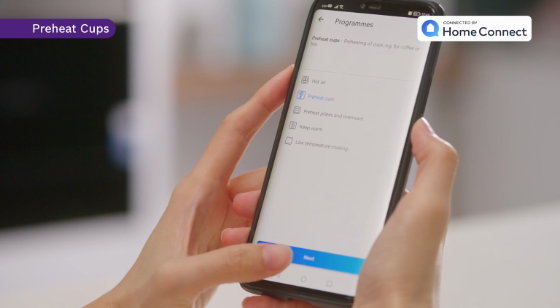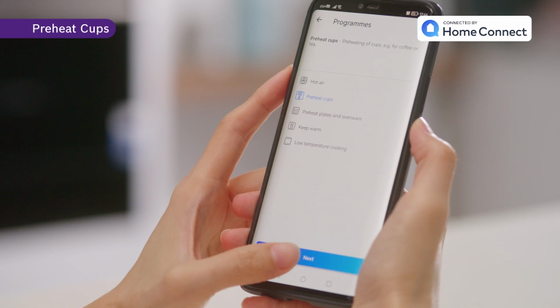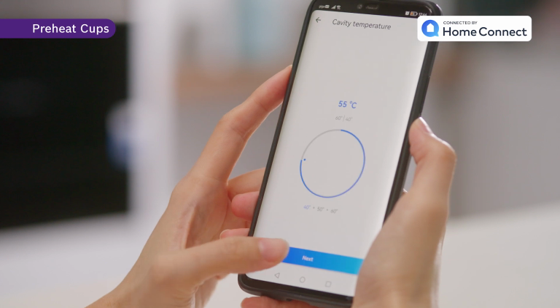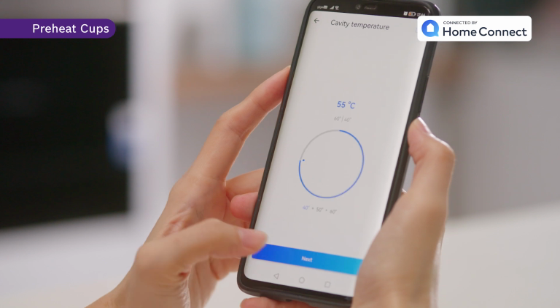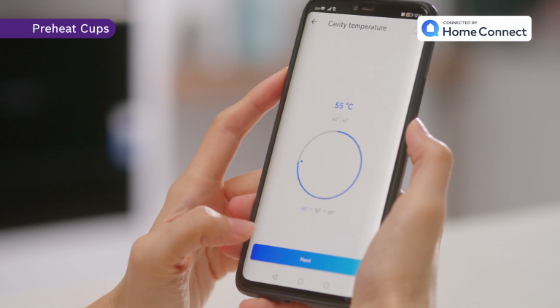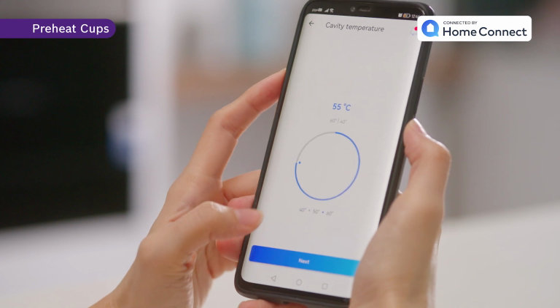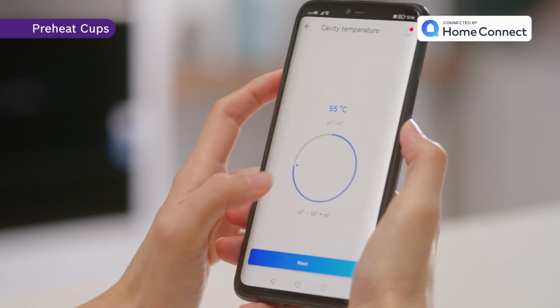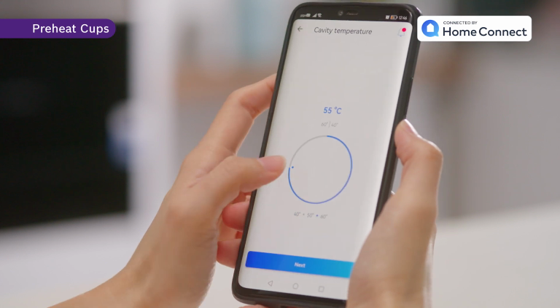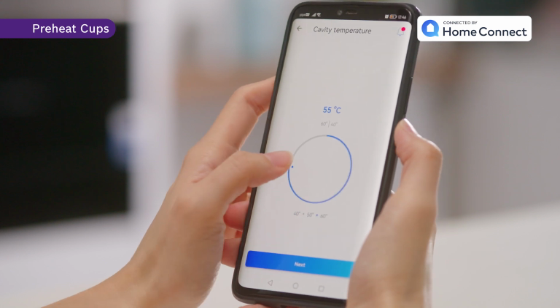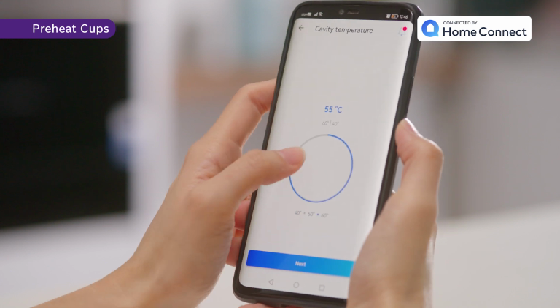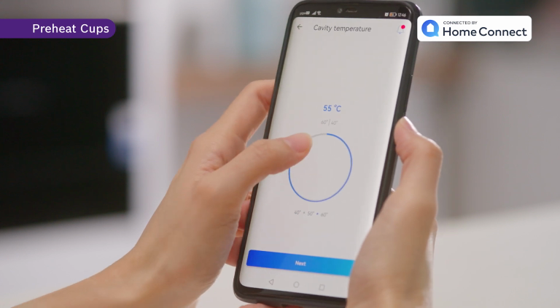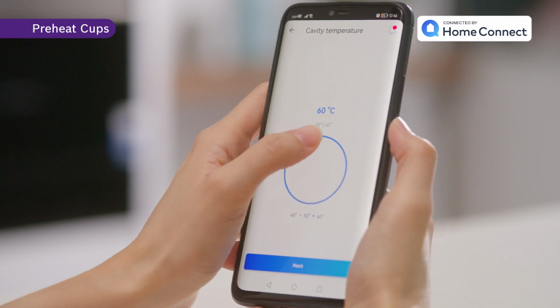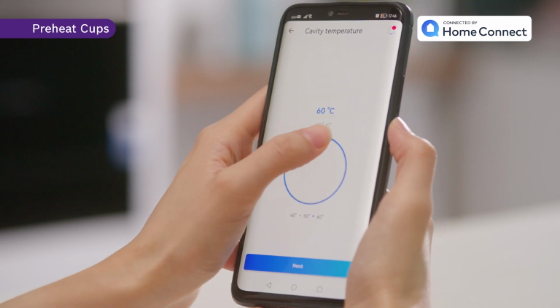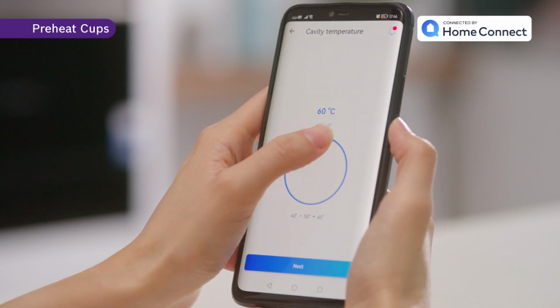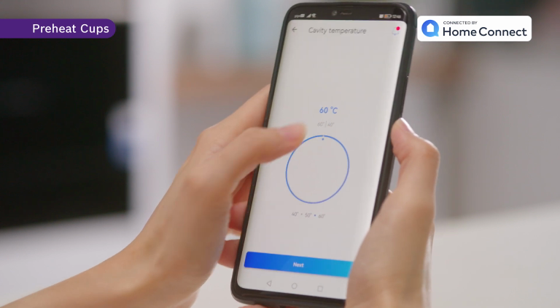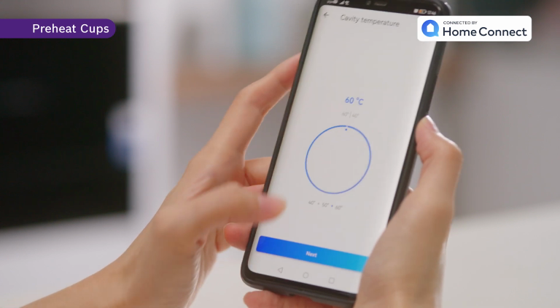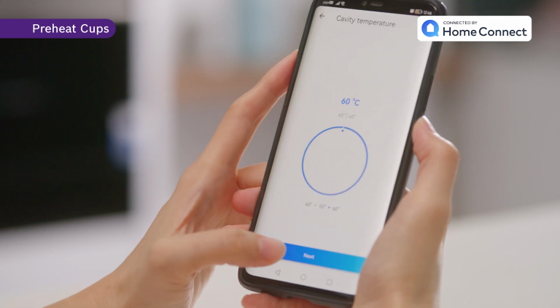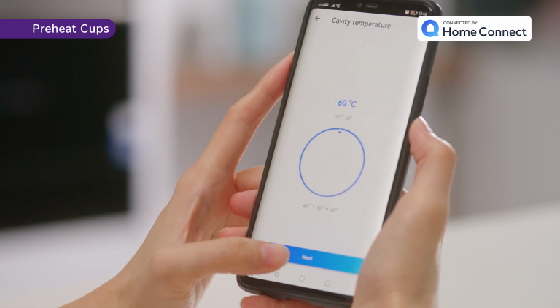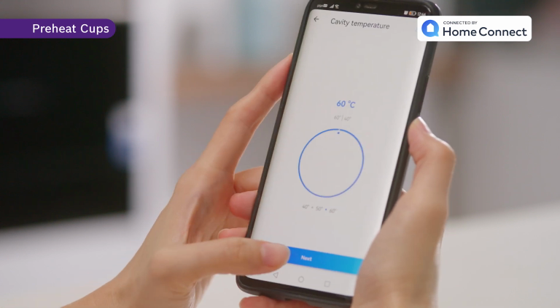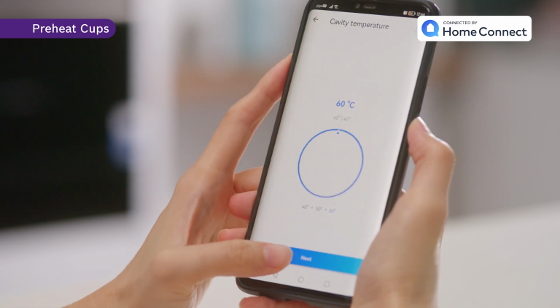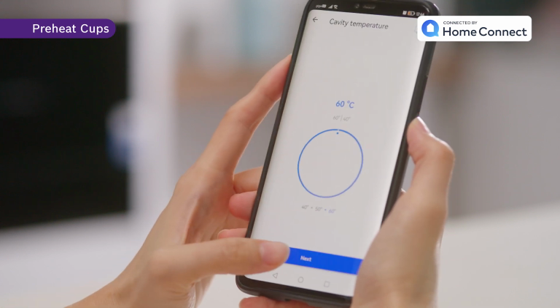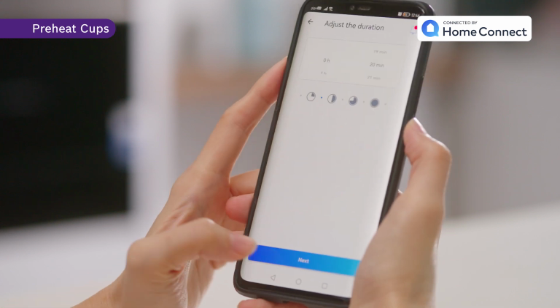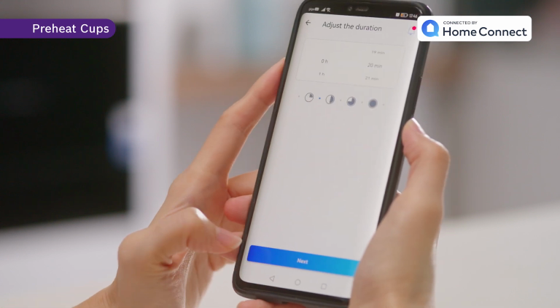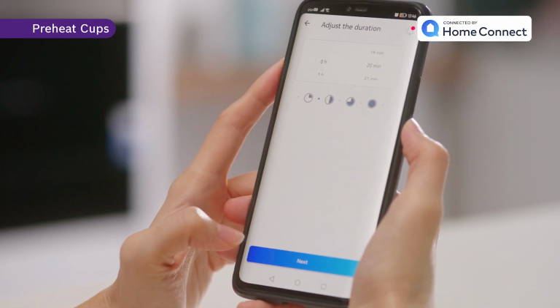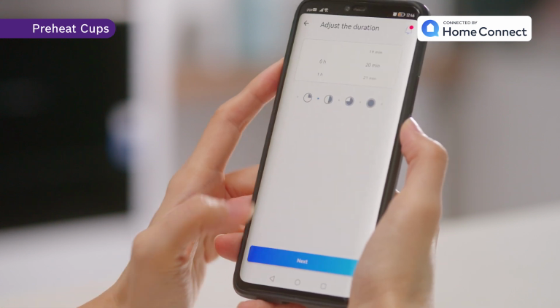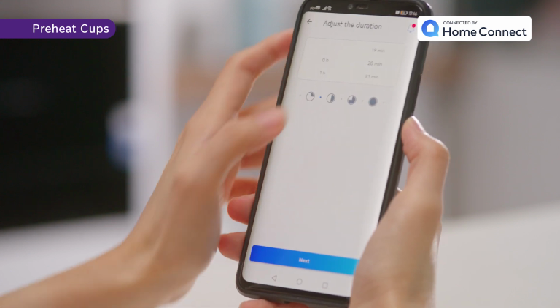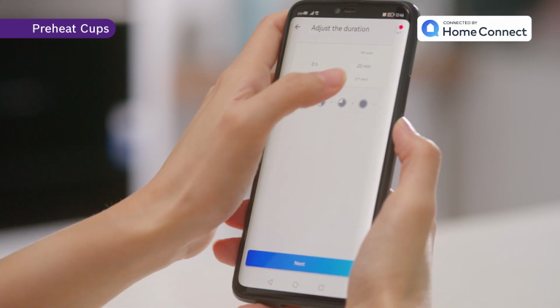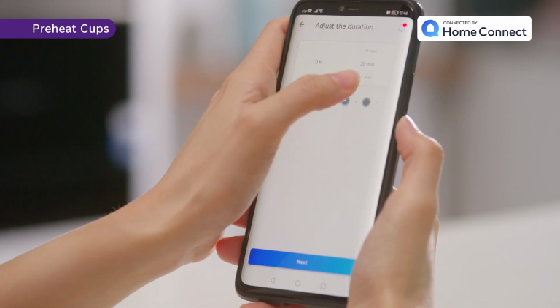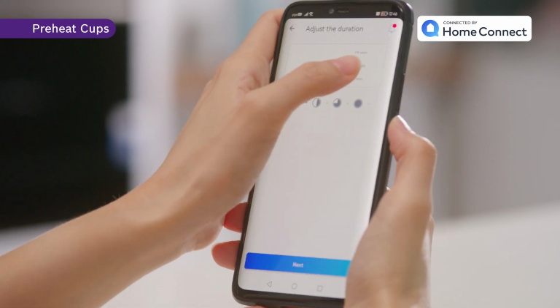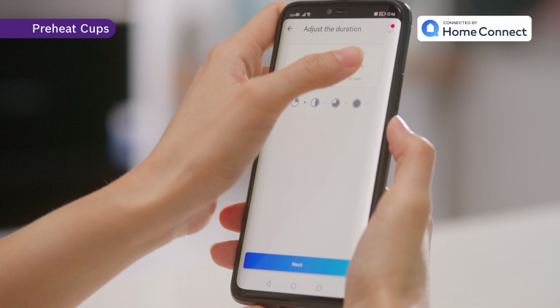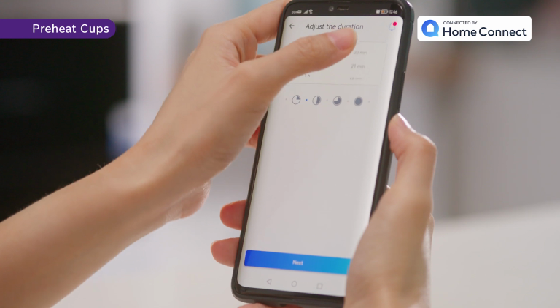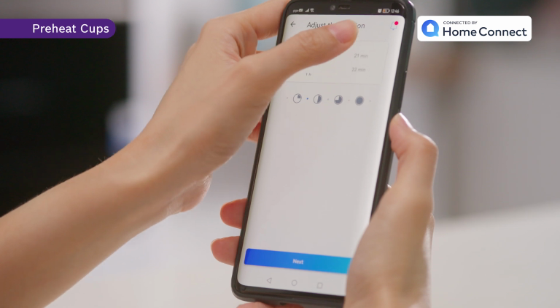Alternatively, you can also select the temperature from the Home Connect app, and now you can enjoy your coffee warmer for longer.